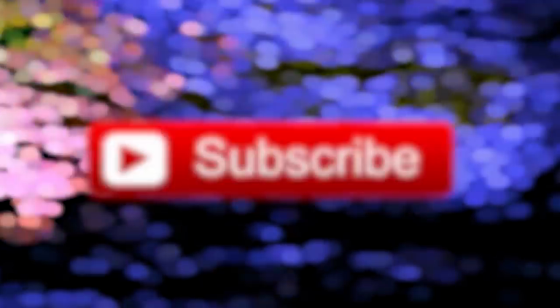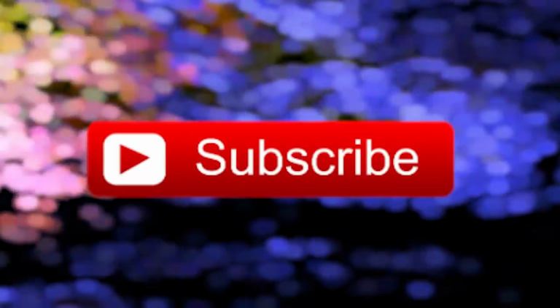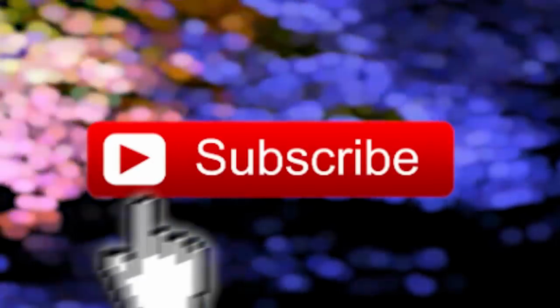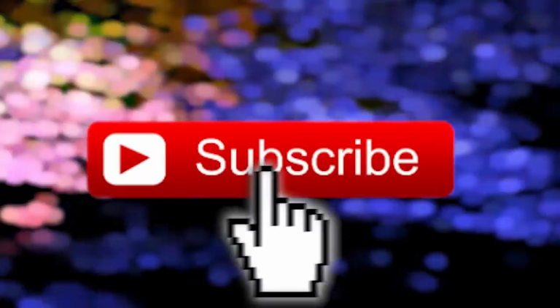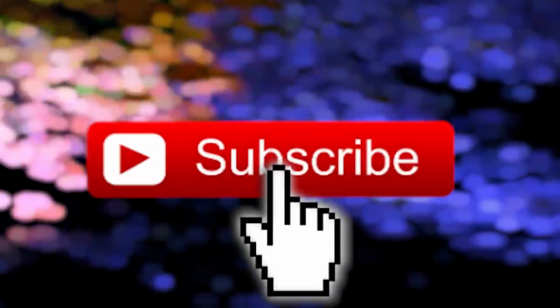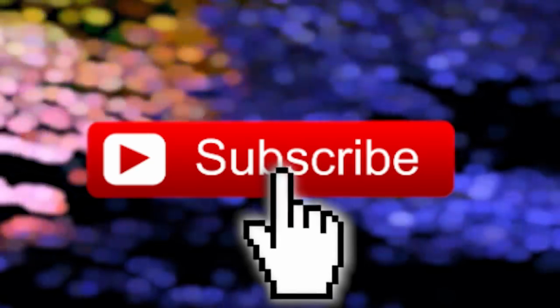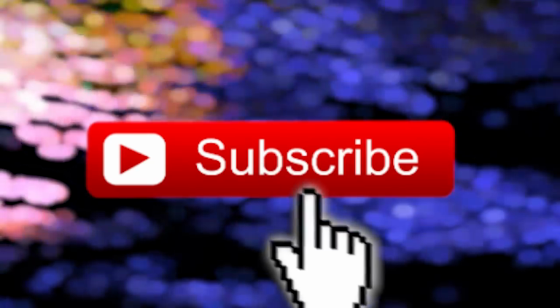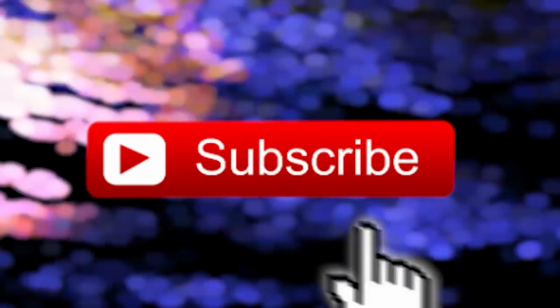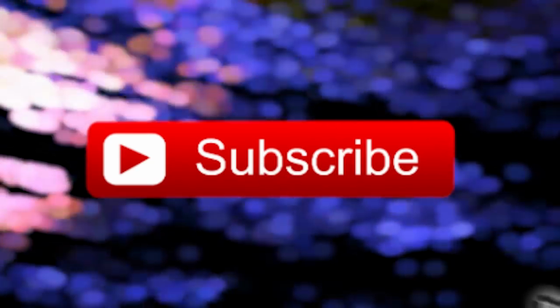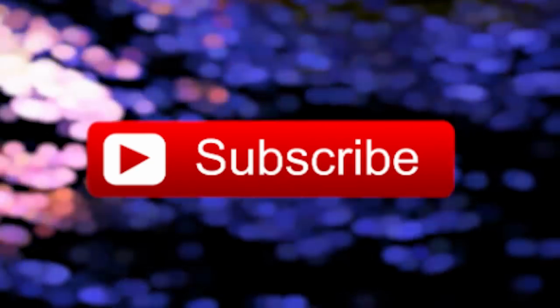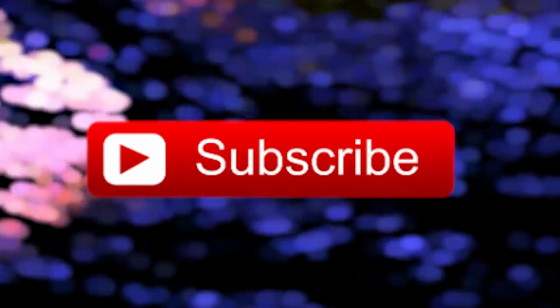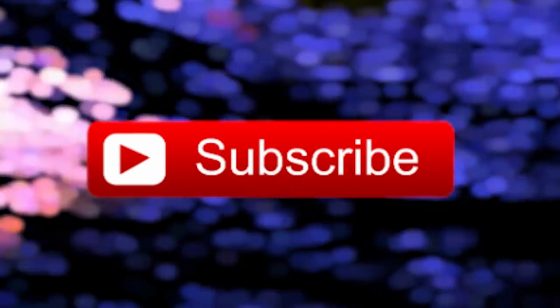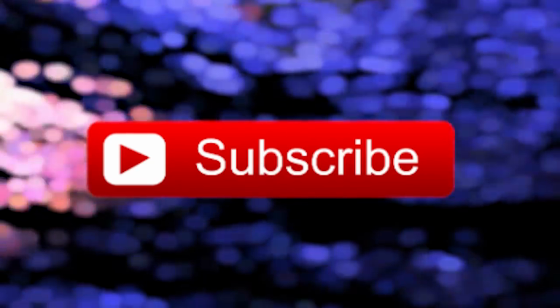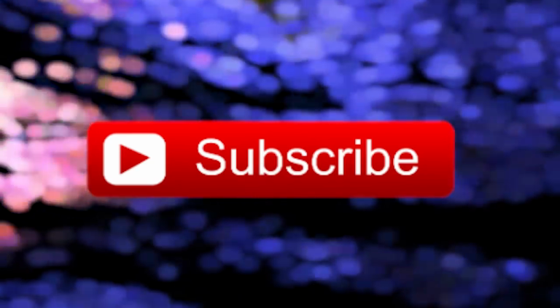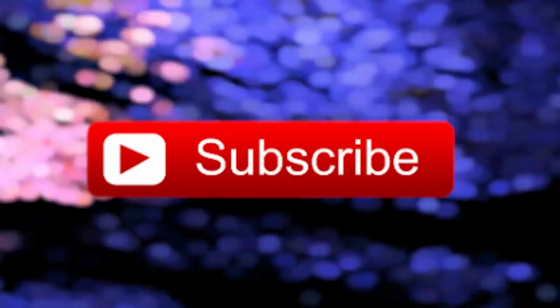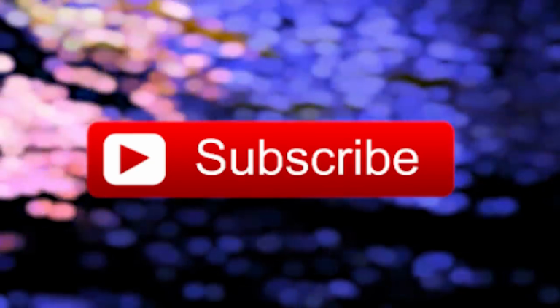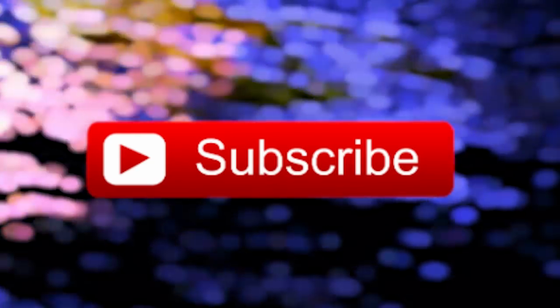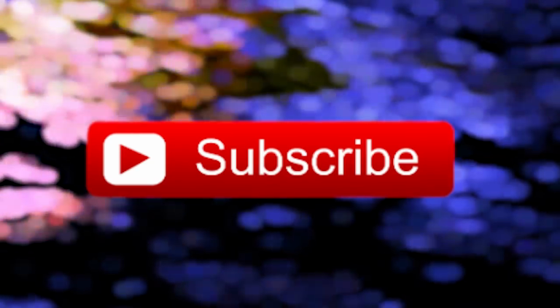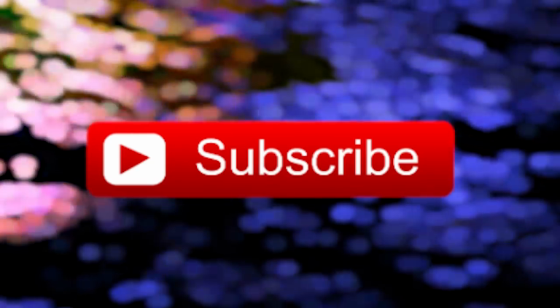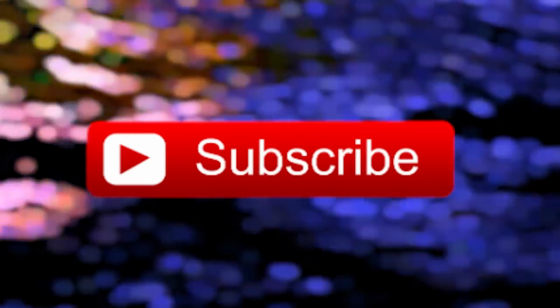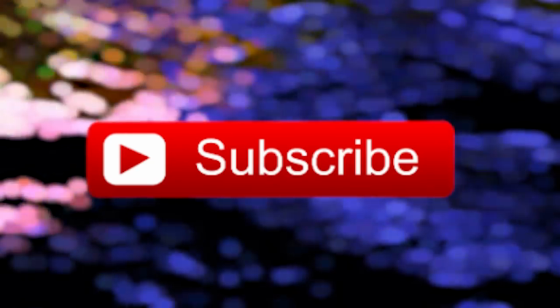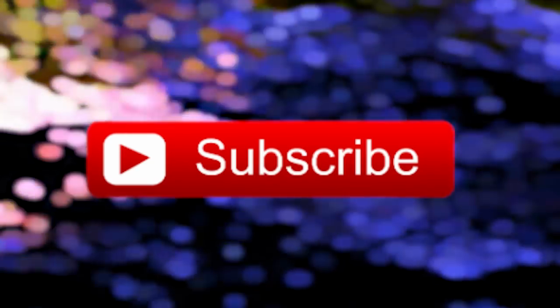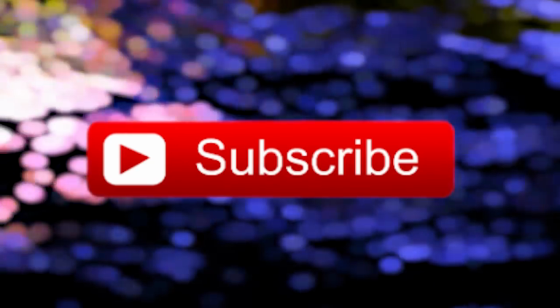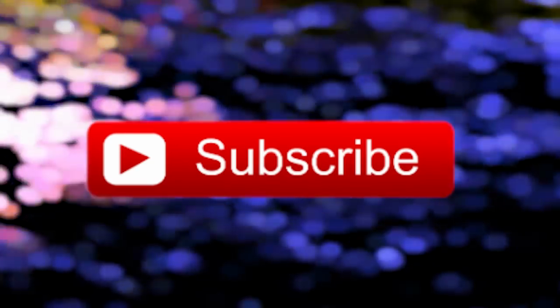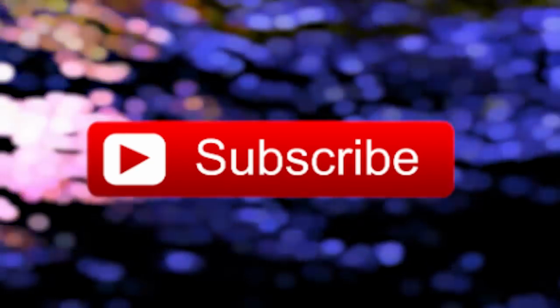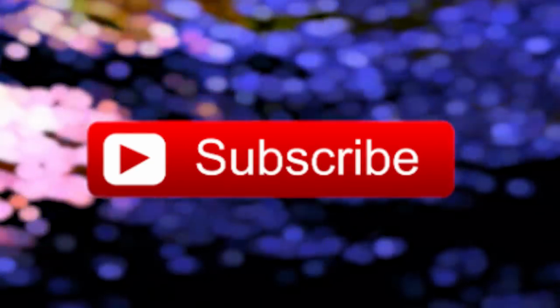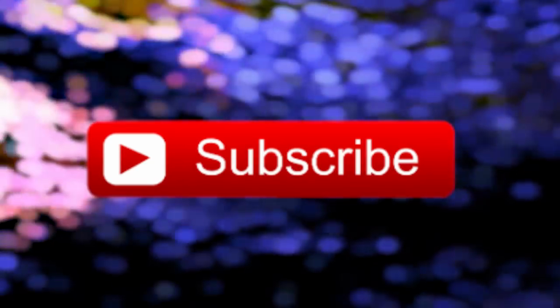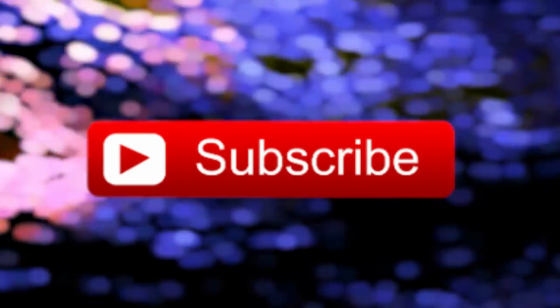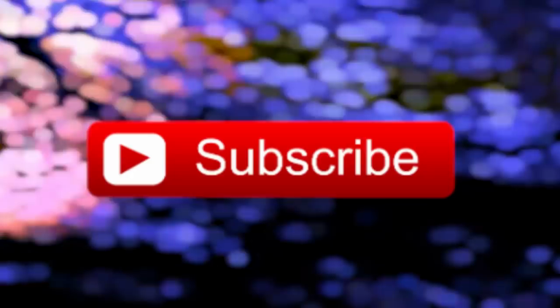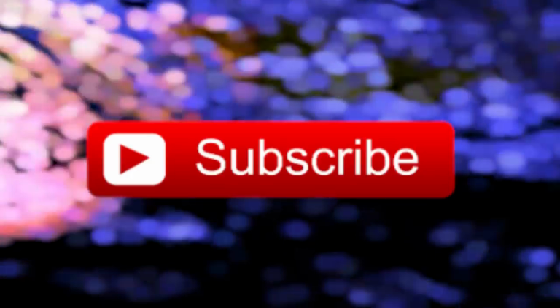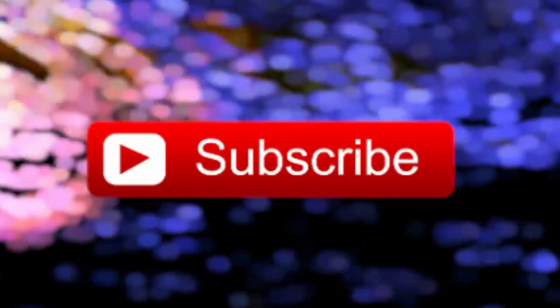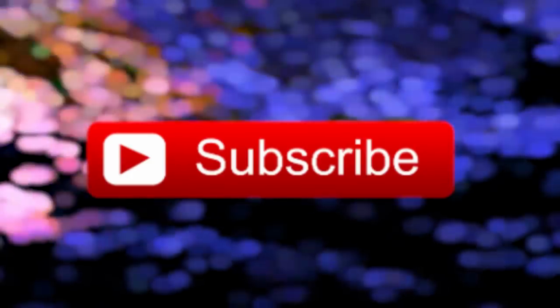Did you know only 80% of people can see the subscribe button on their screen right now? If you're one of the lucky ones, better press it so you don't miss out on more videos.